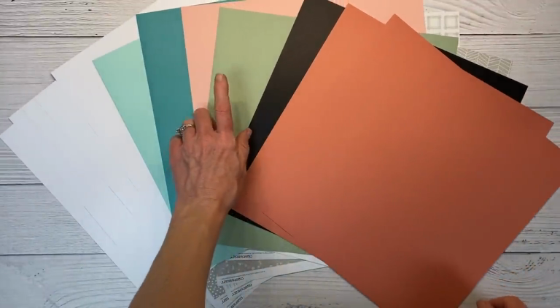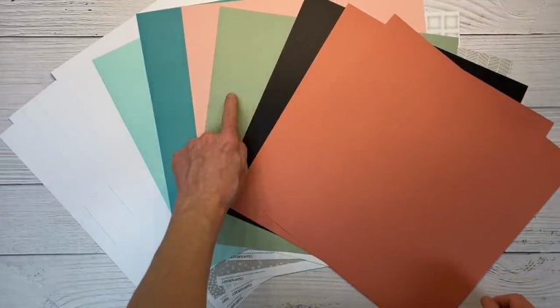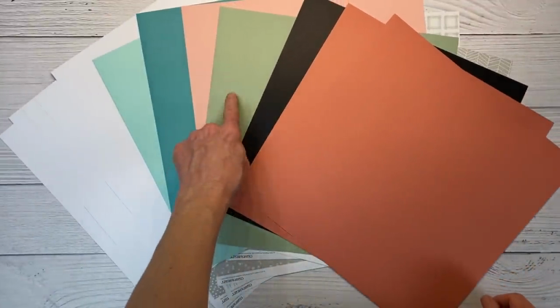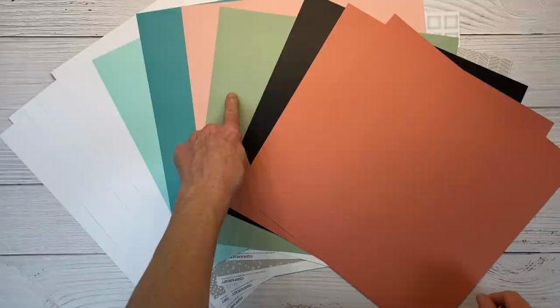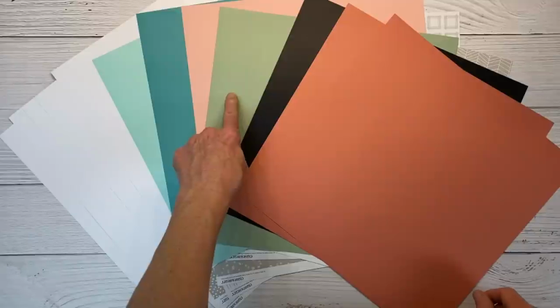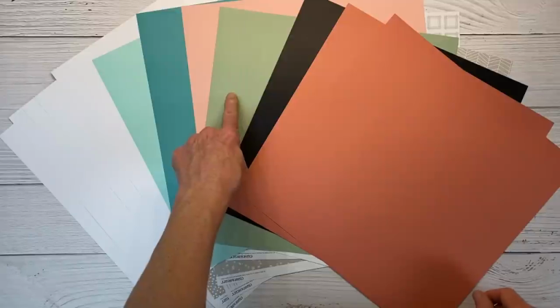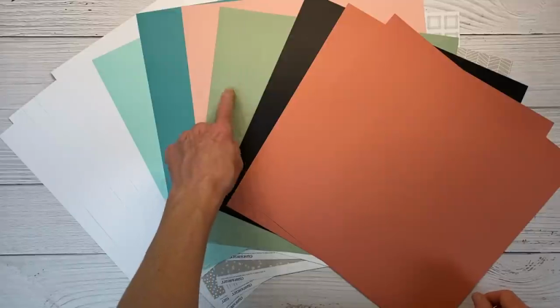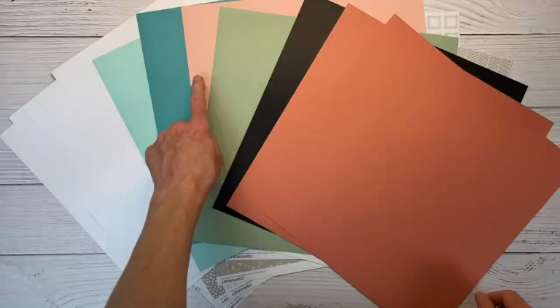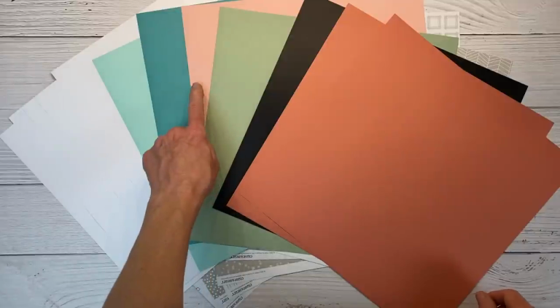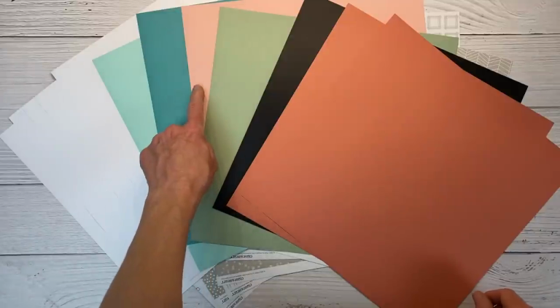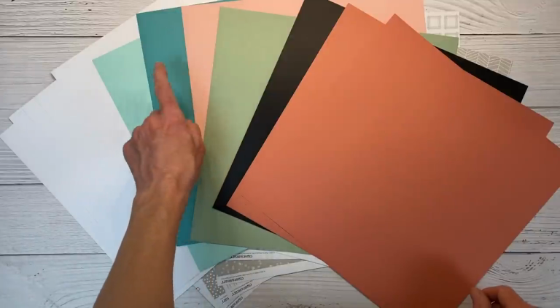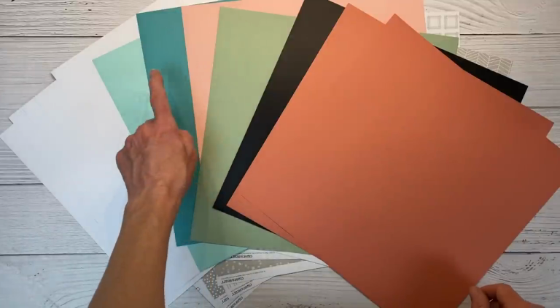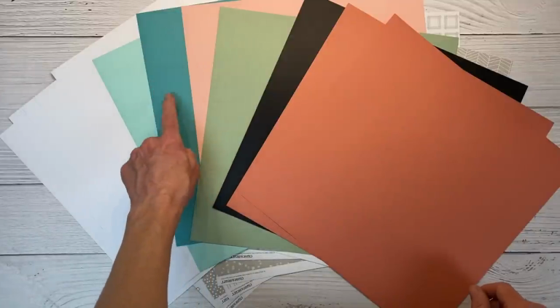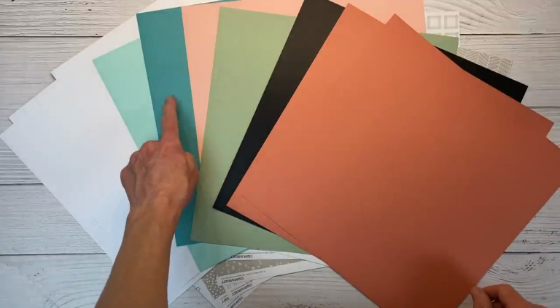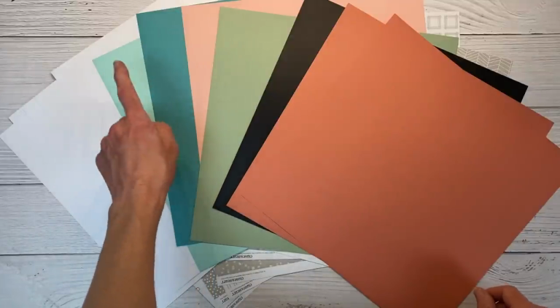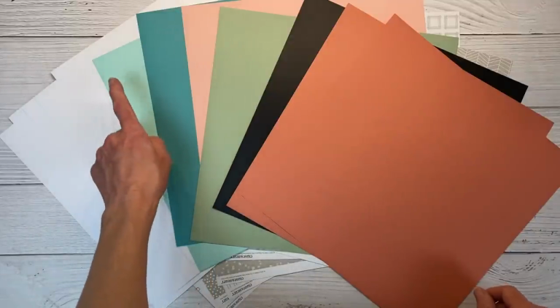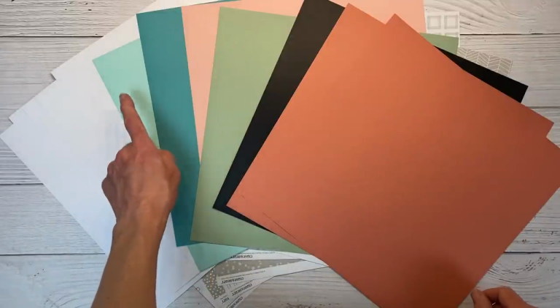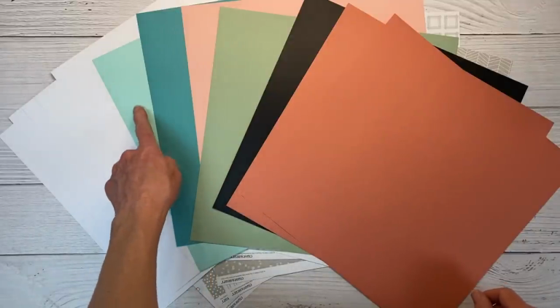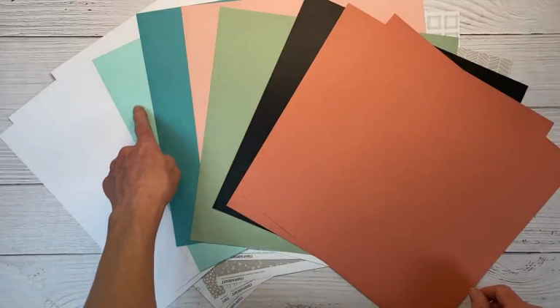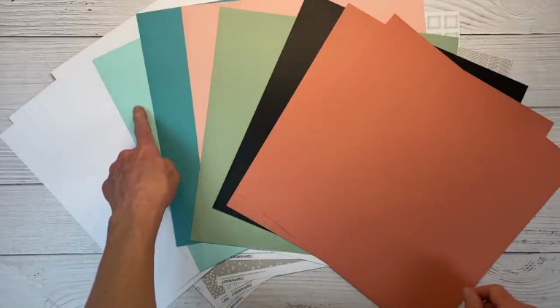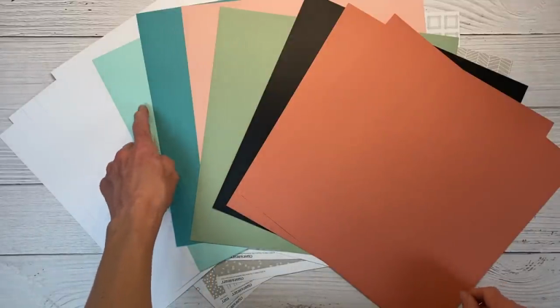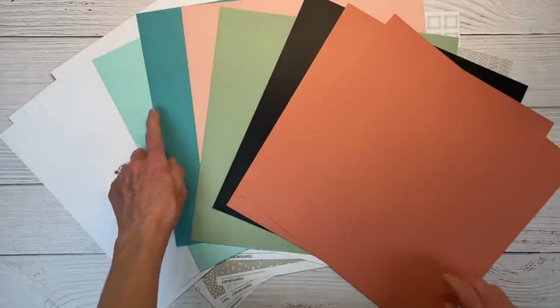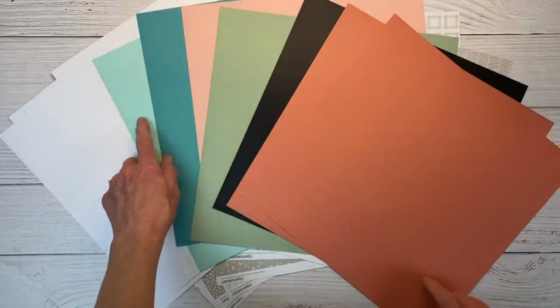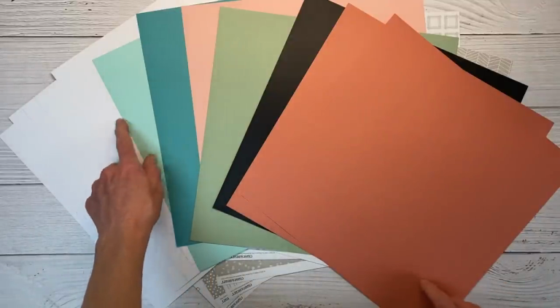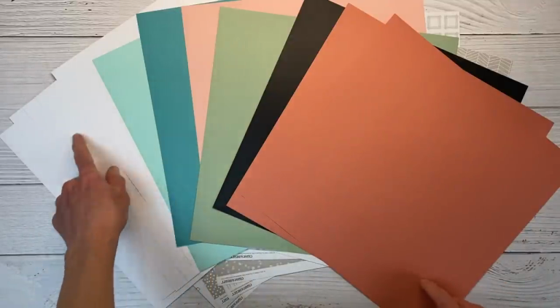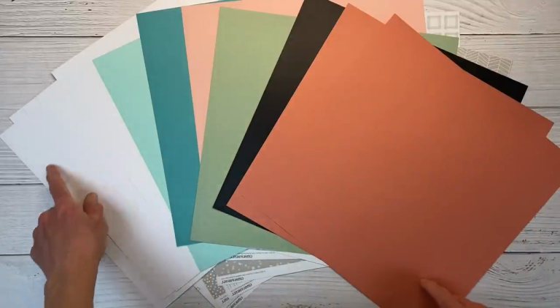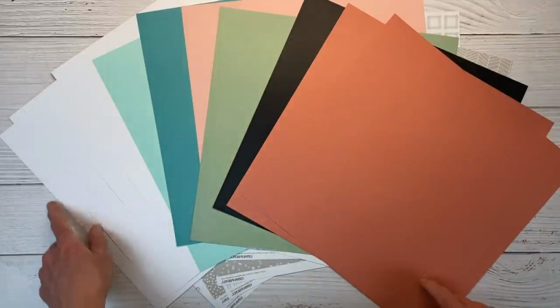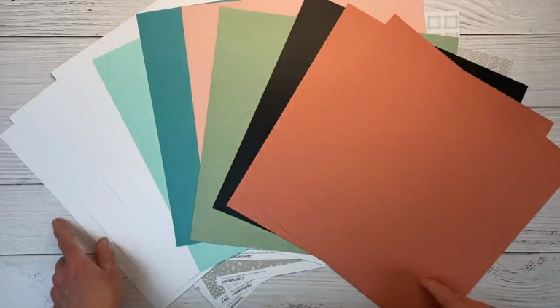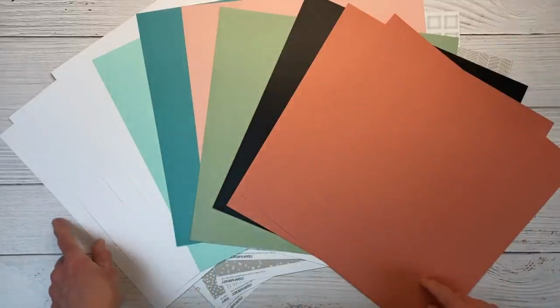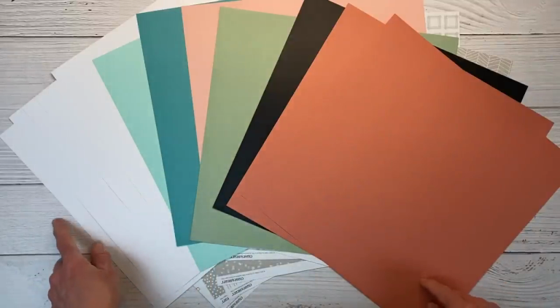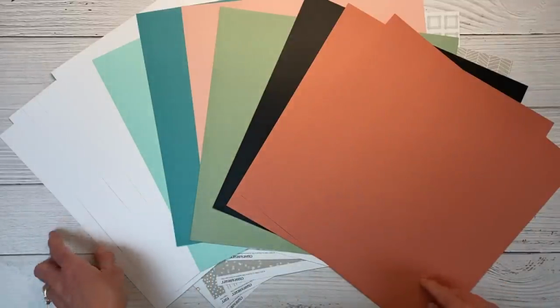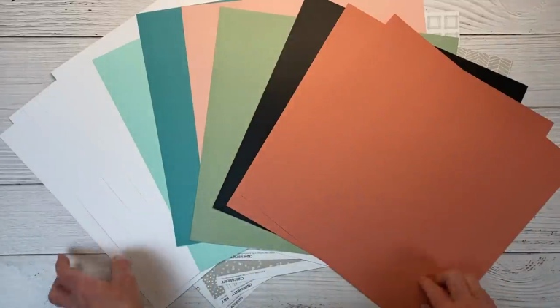You can never have too many neutrals on hand, so I really like this particular paper pack. Along with the paper pack, there are also several sheets of cardstock: papaya, black, sage, peach, lagoon, mint, and several sheets of white daisy.